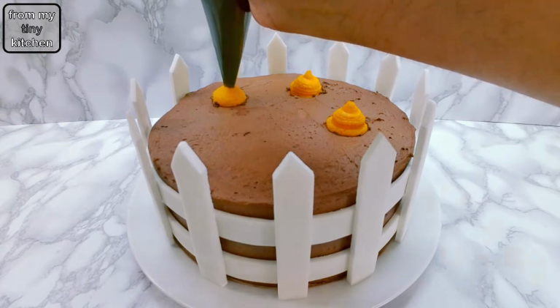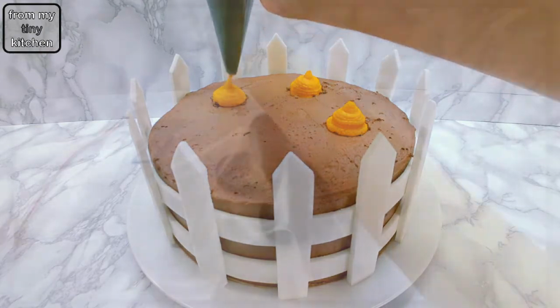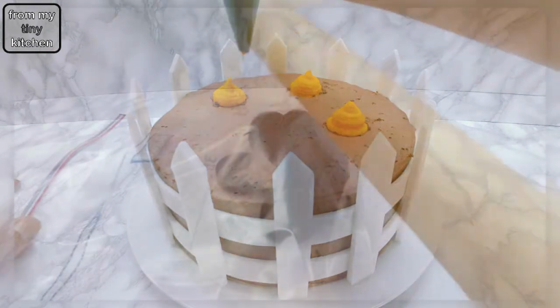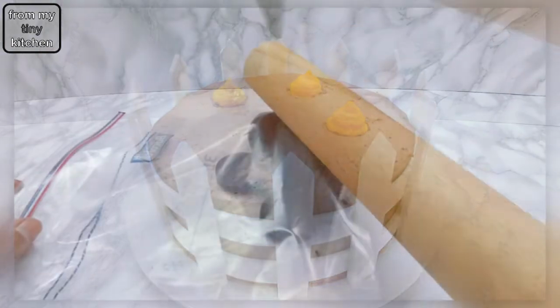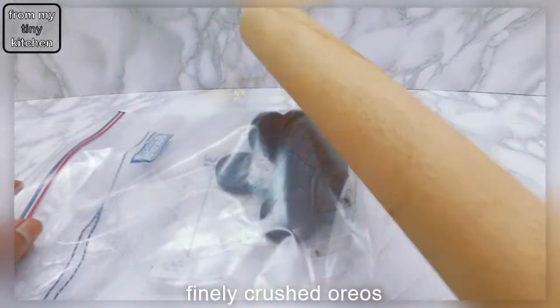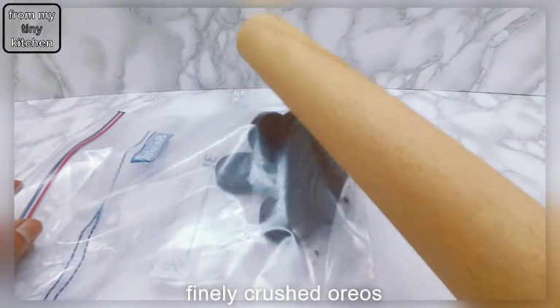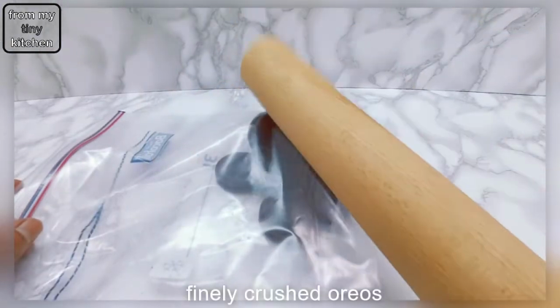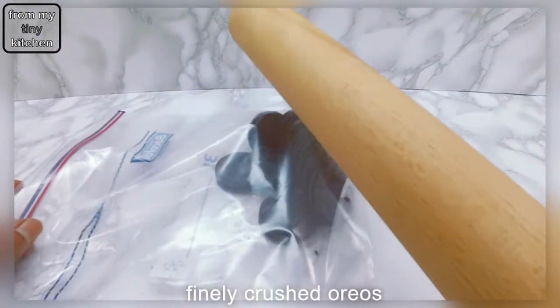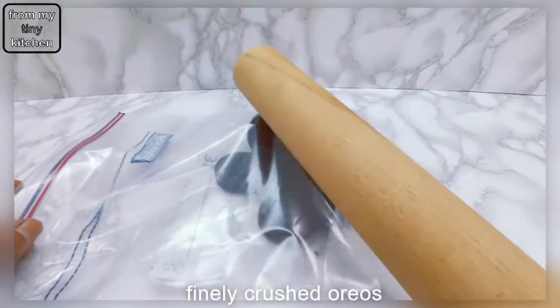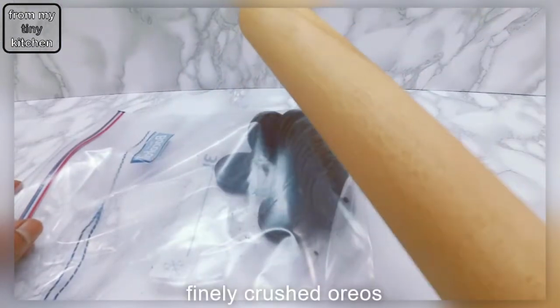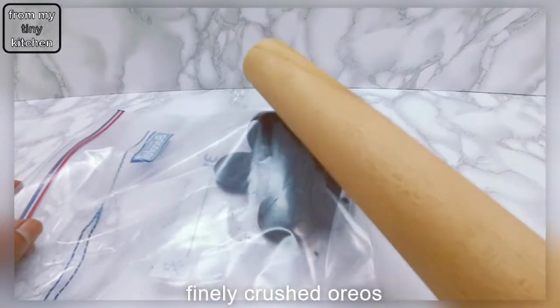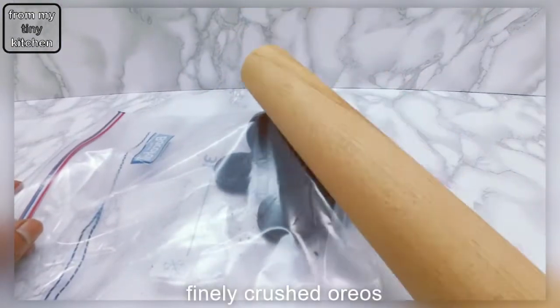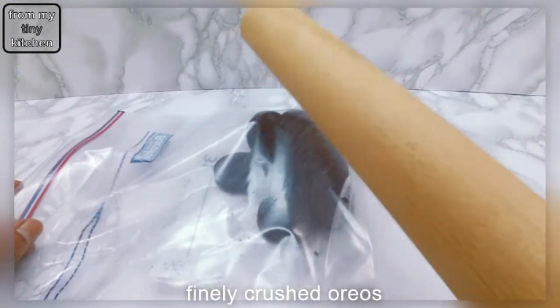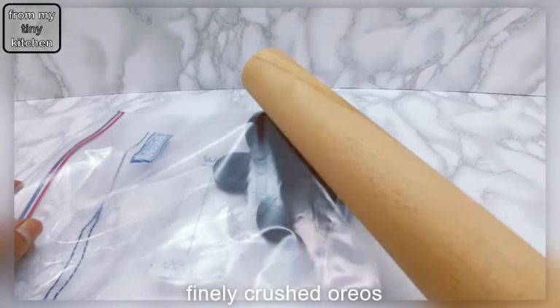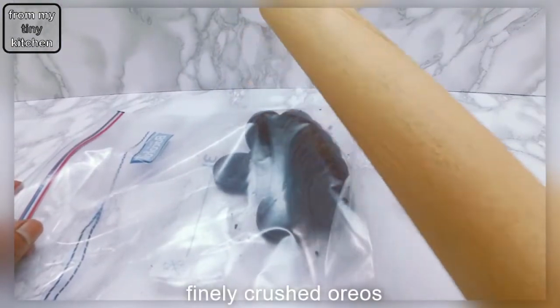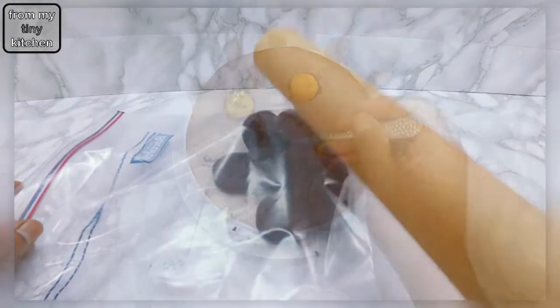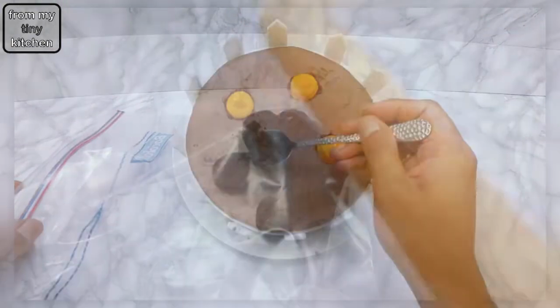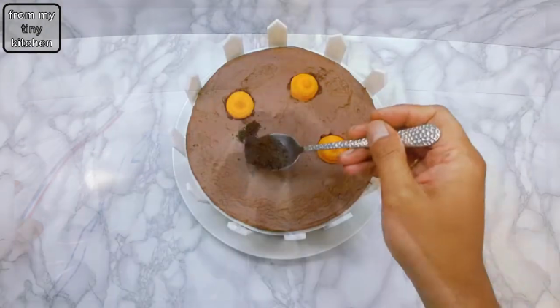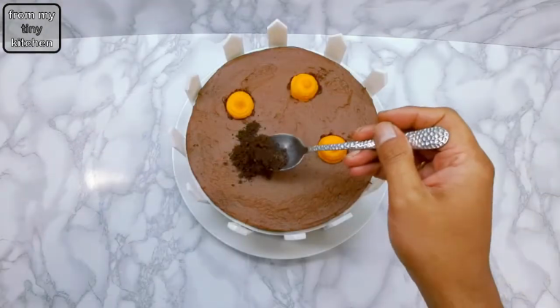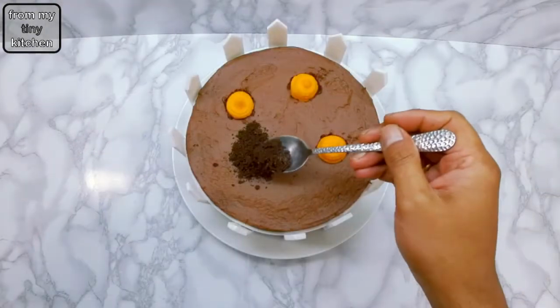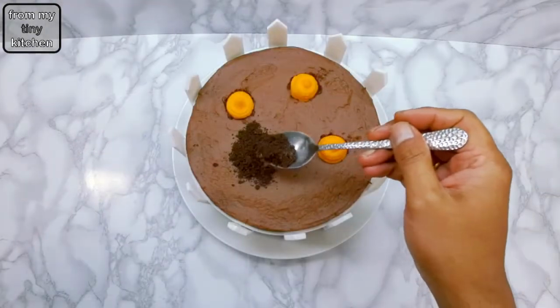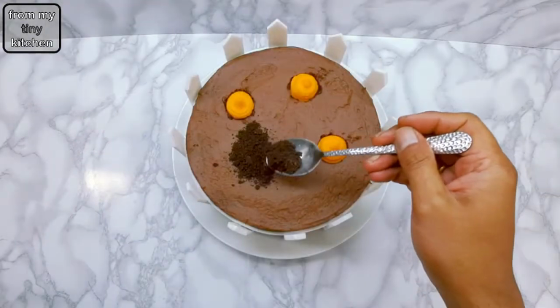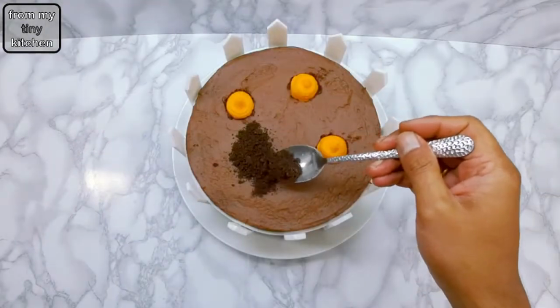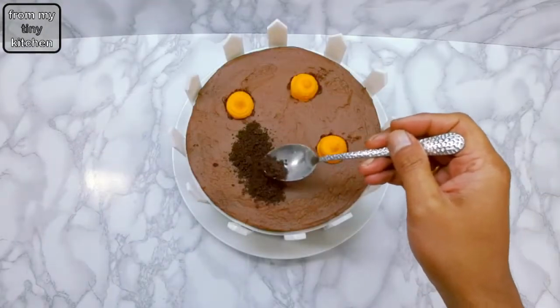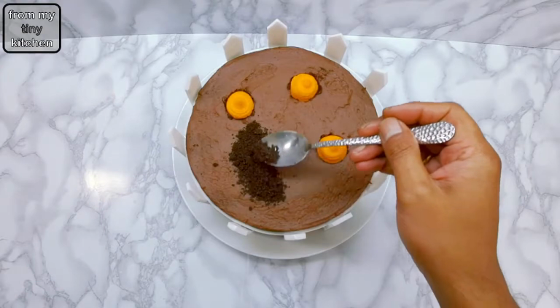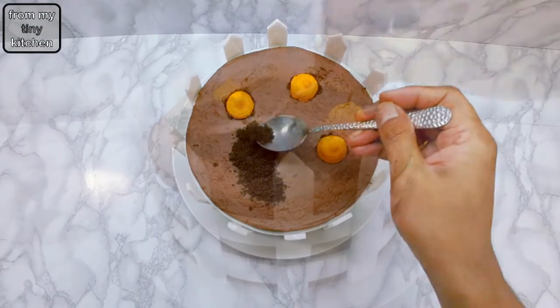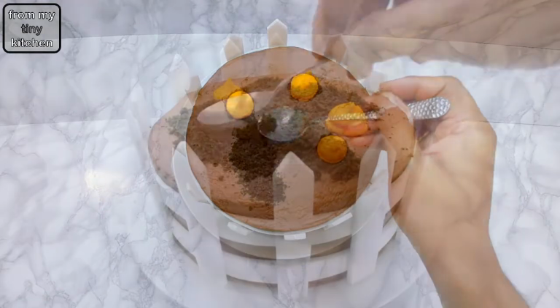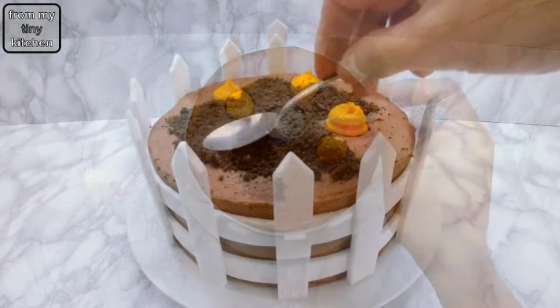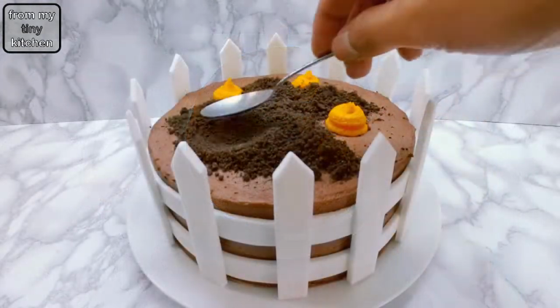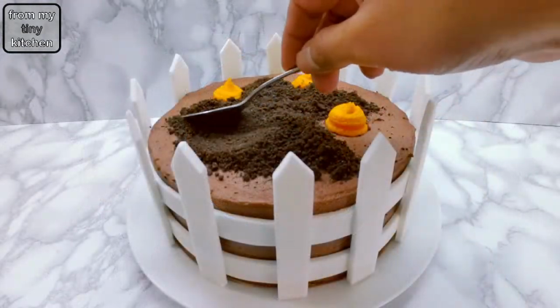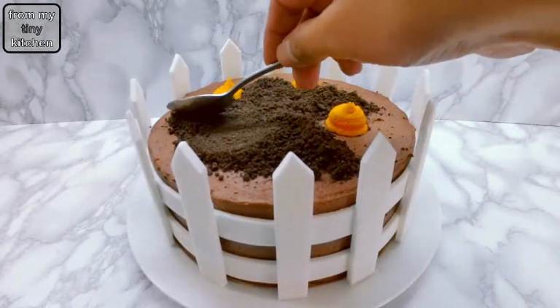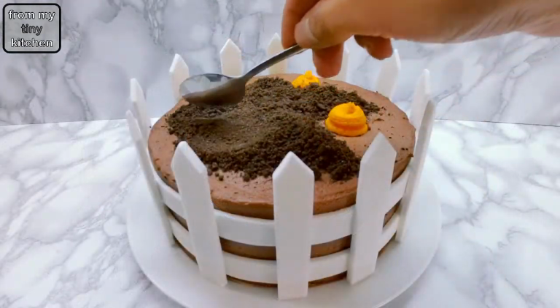Finally, crush some Oreos in a zip-top bag or a food mixer and then spread onto the cake.